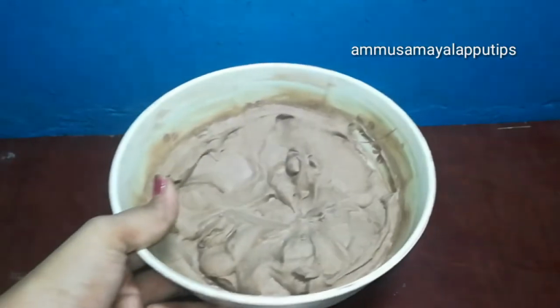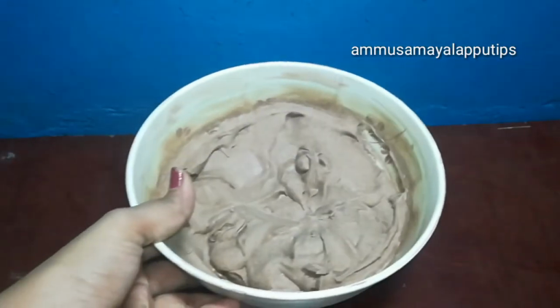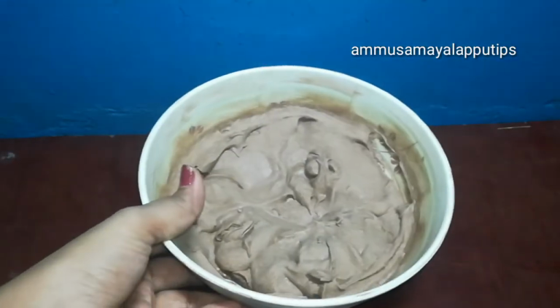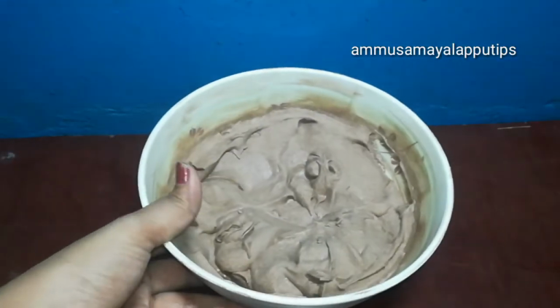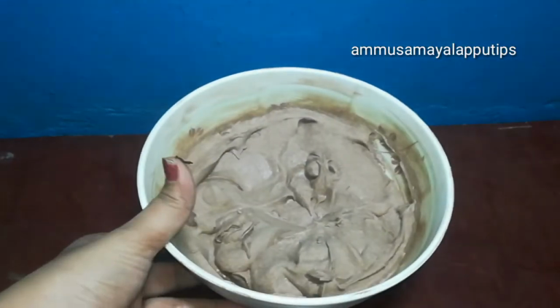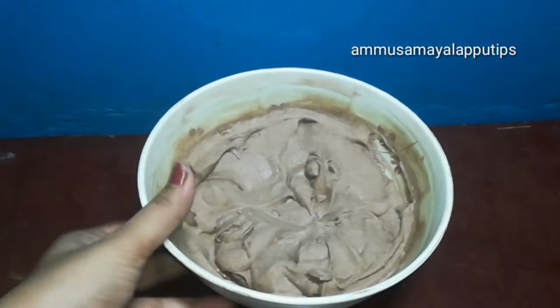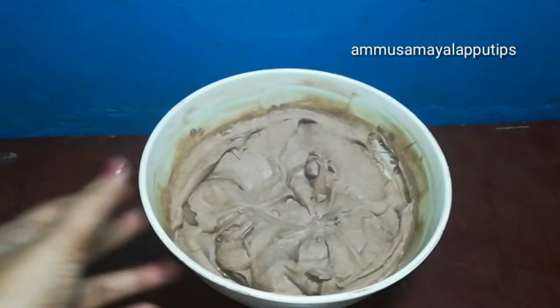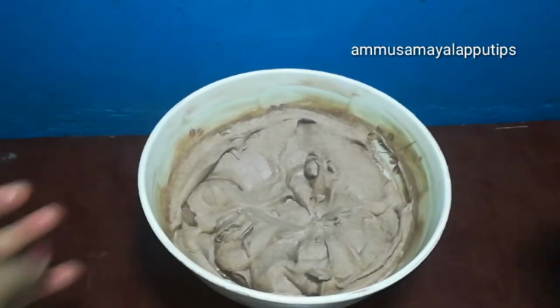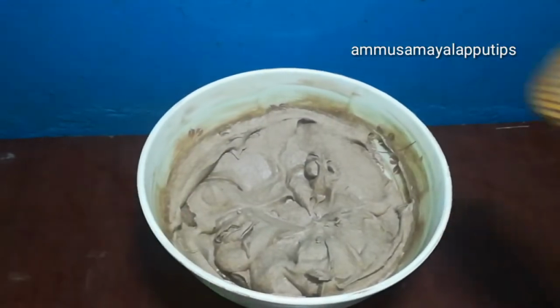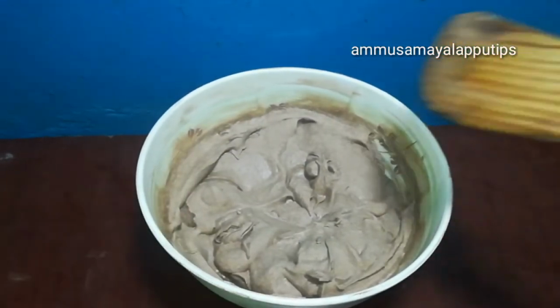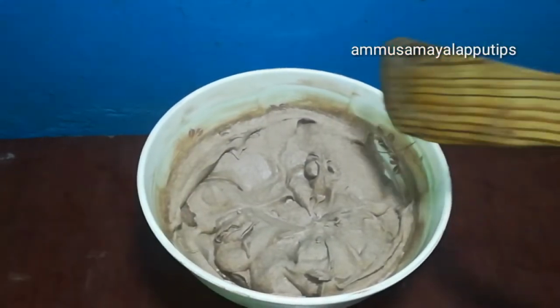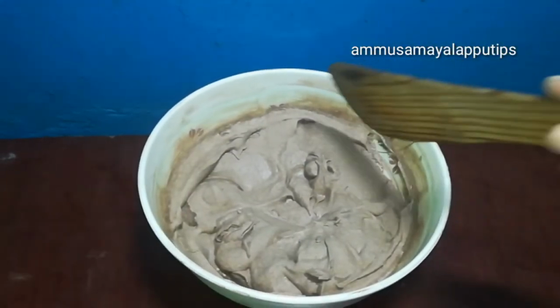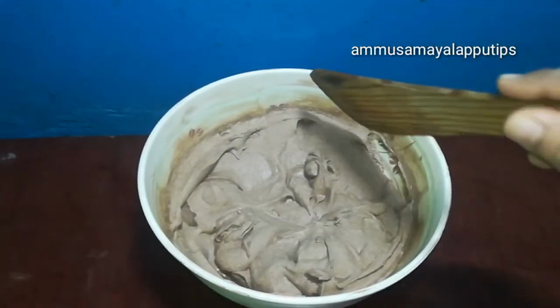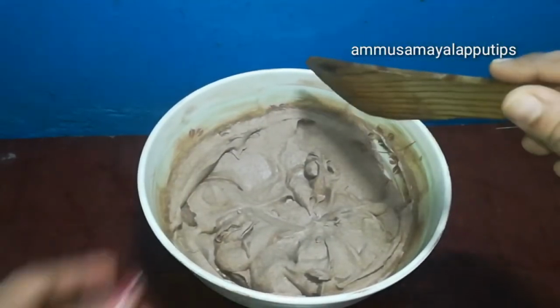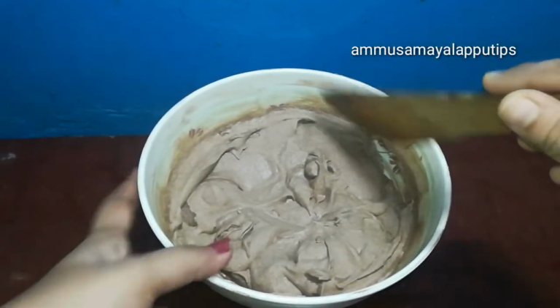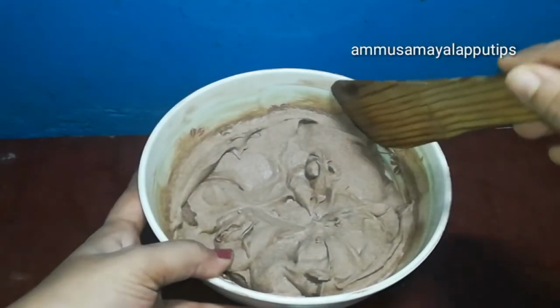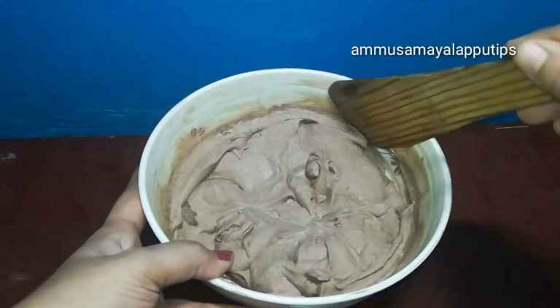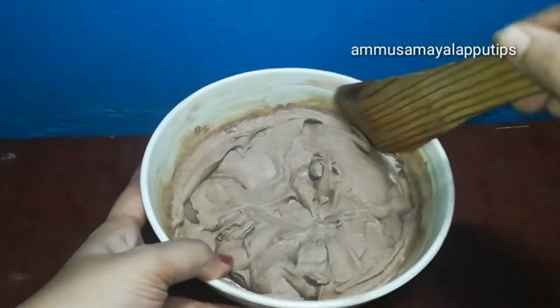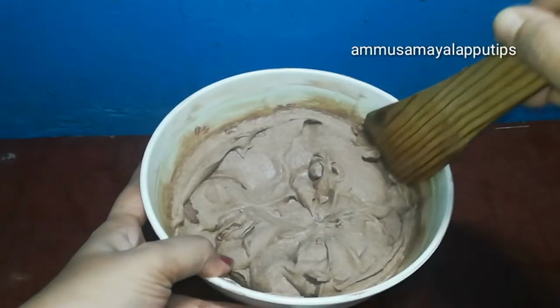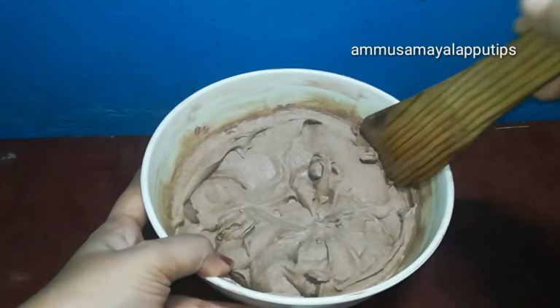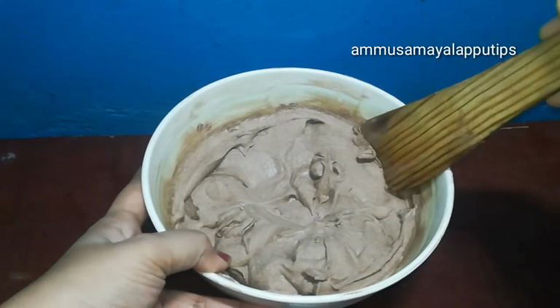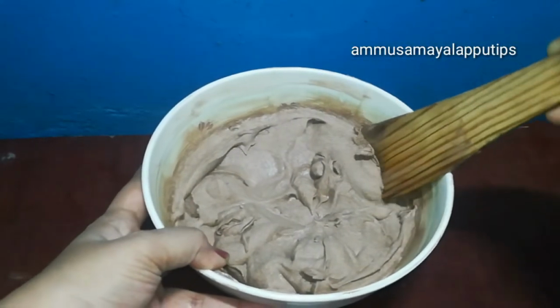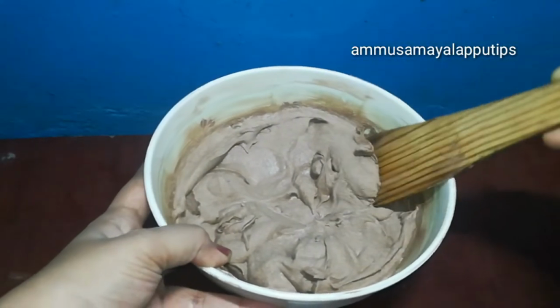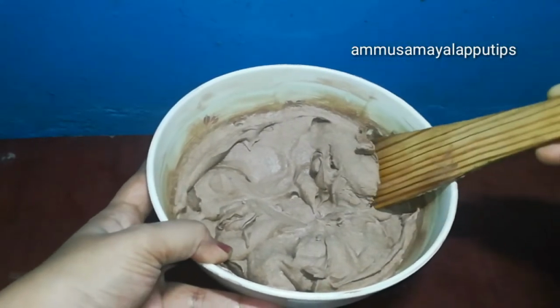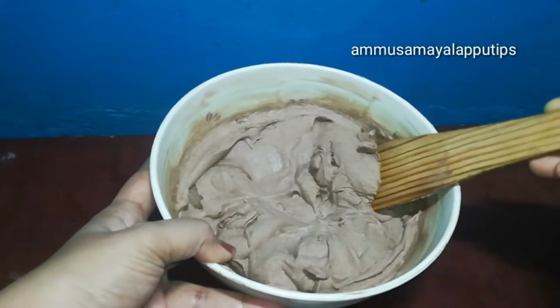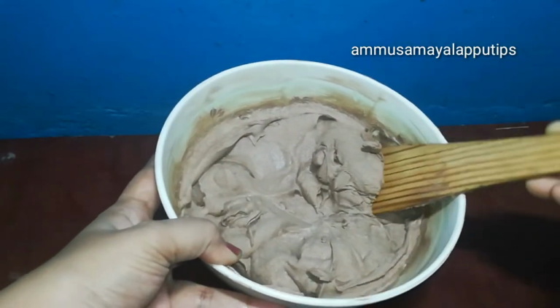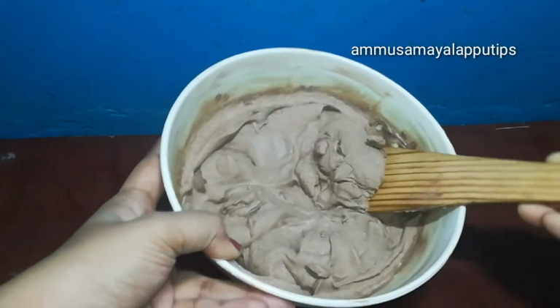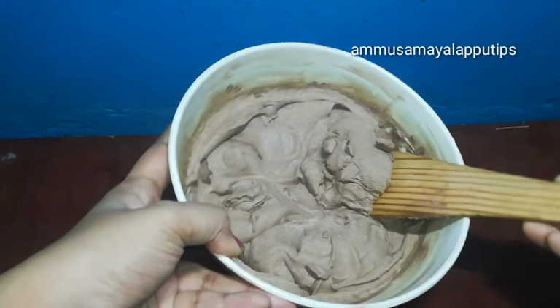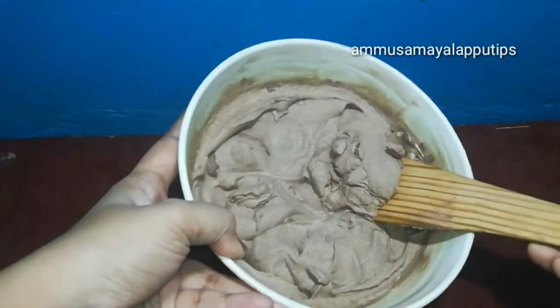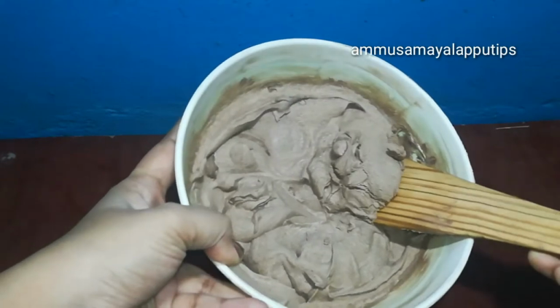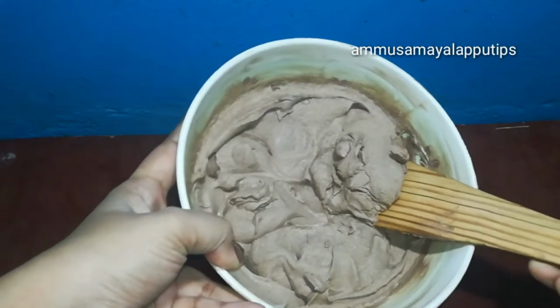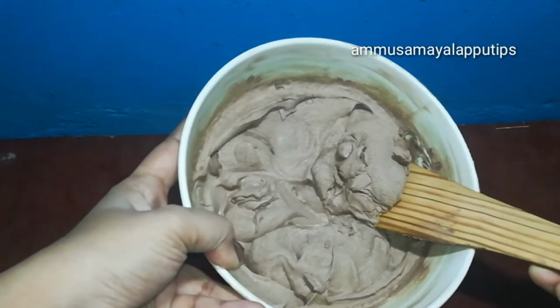Hello friends, welcome back to our channel. This is how to do buttercream chocolate frosting.